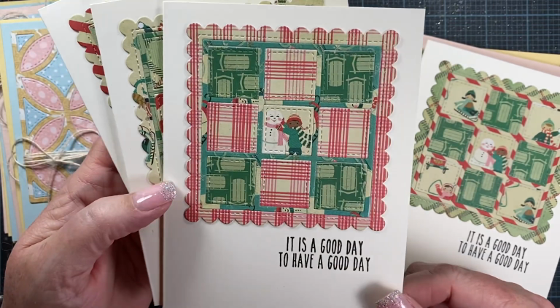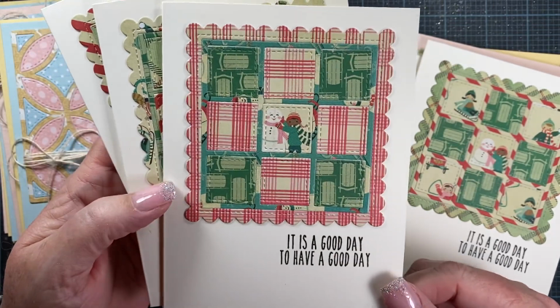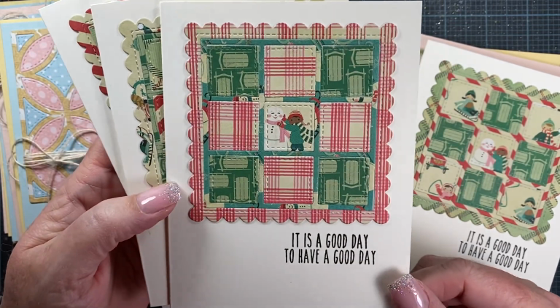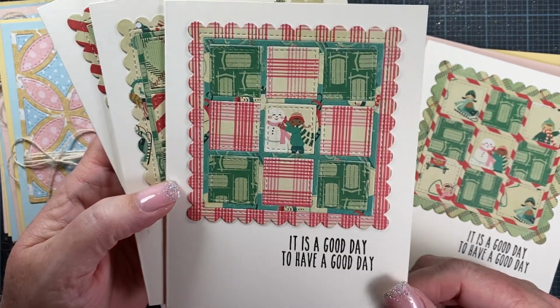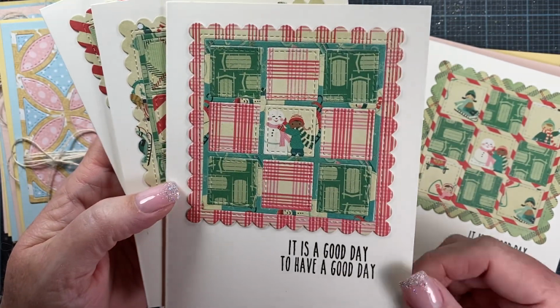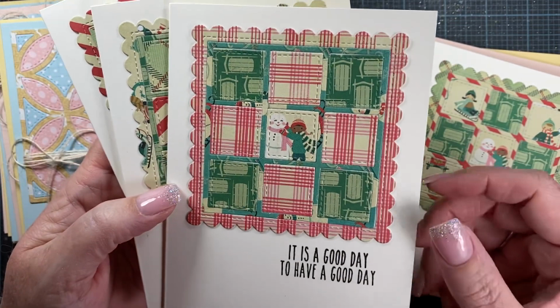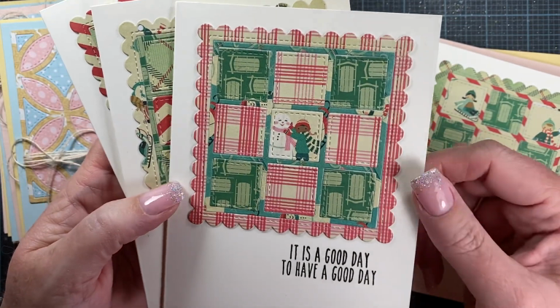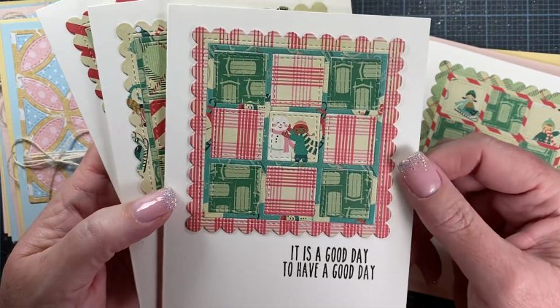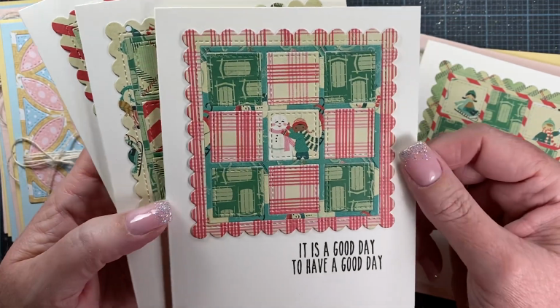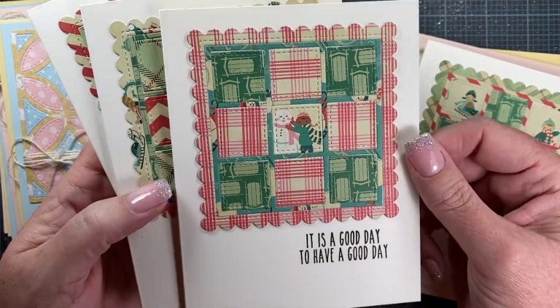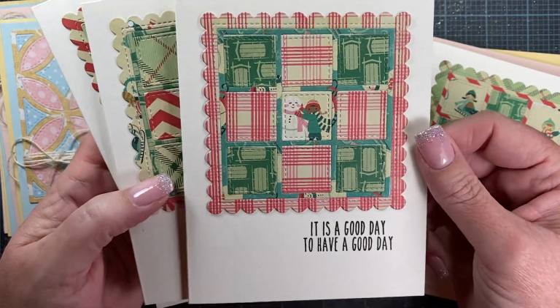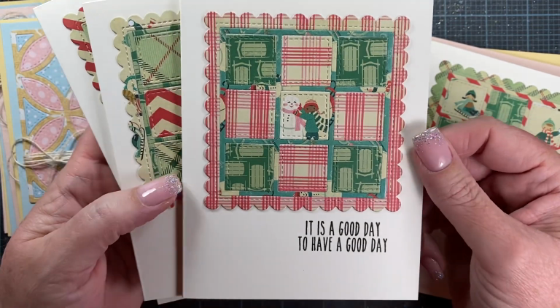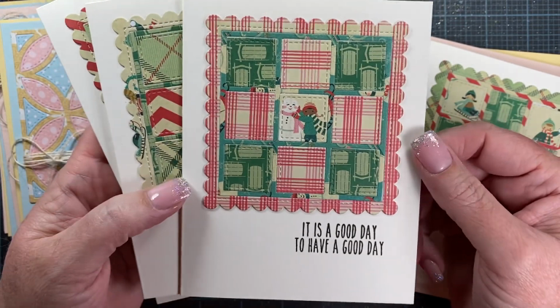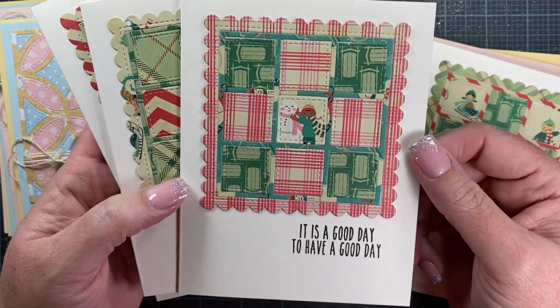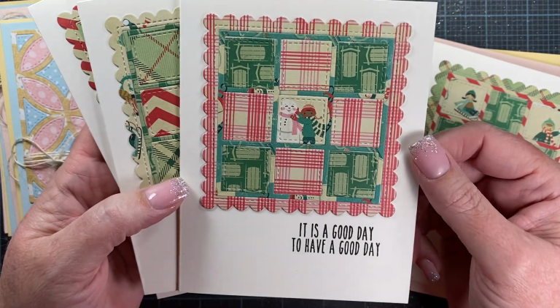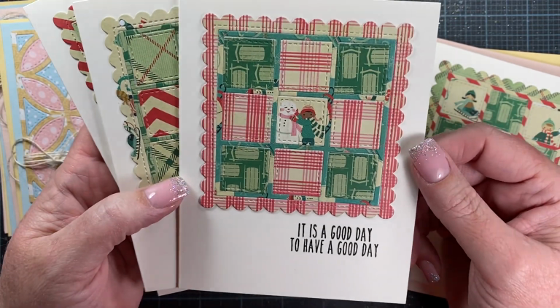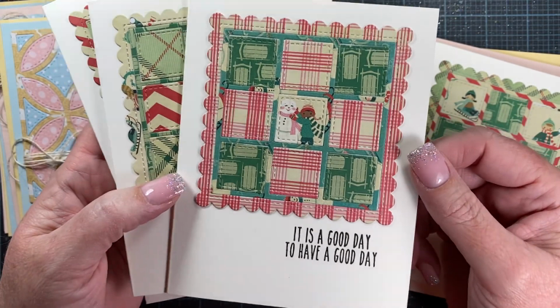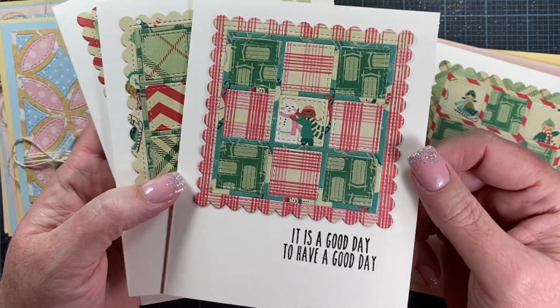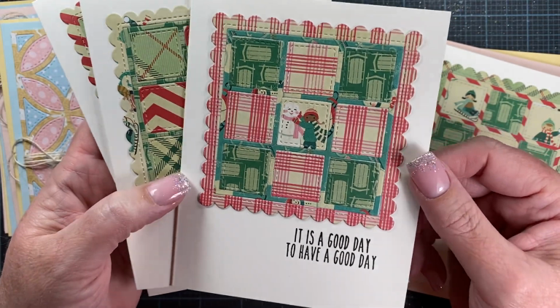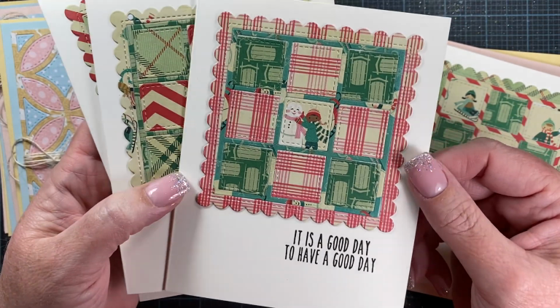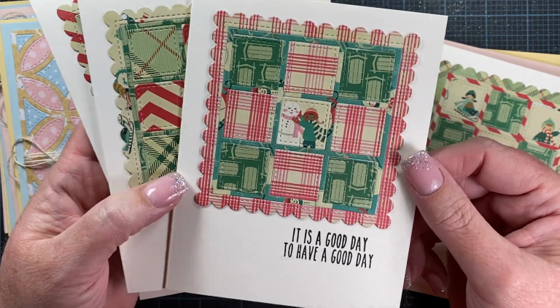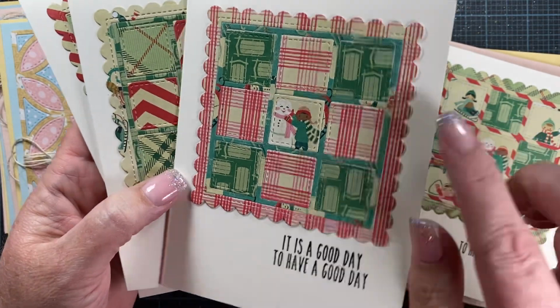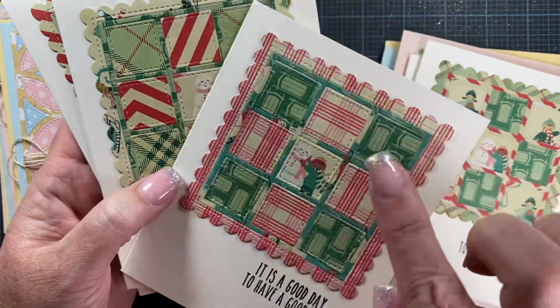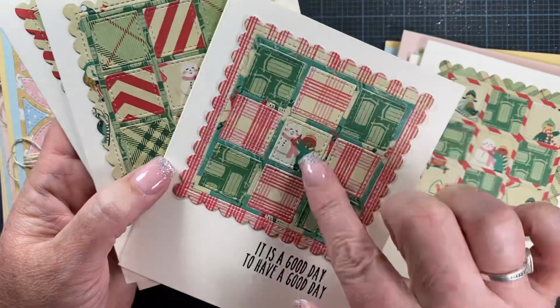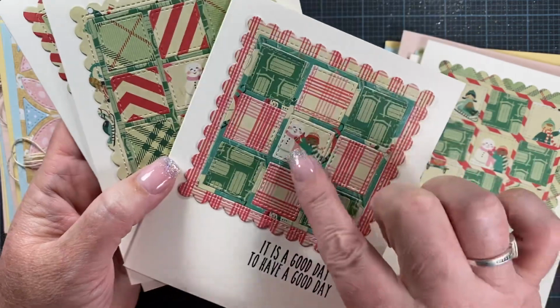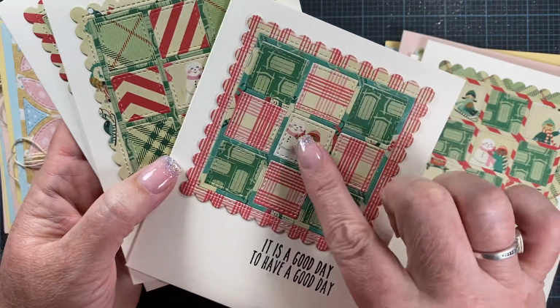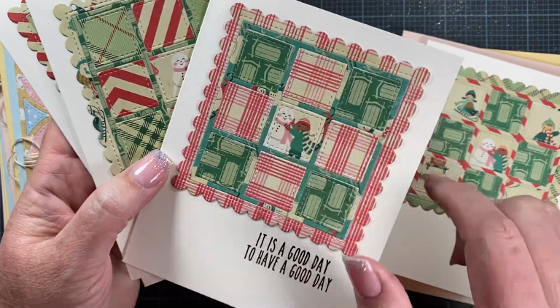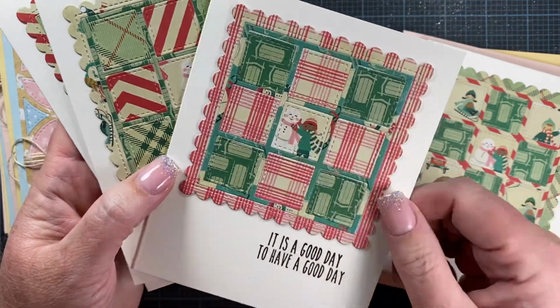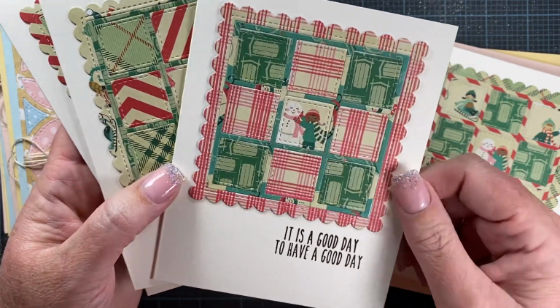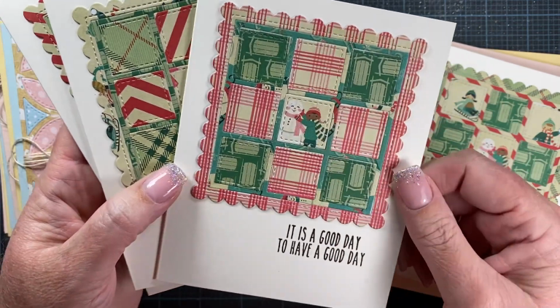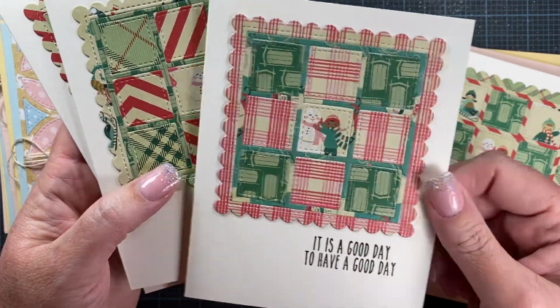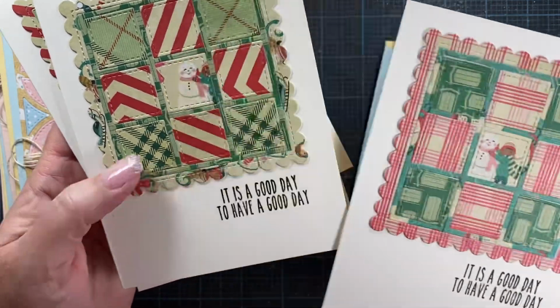I'll put something in there when I send them out, but I think they turned out so cute — look at that little one there in the middle.